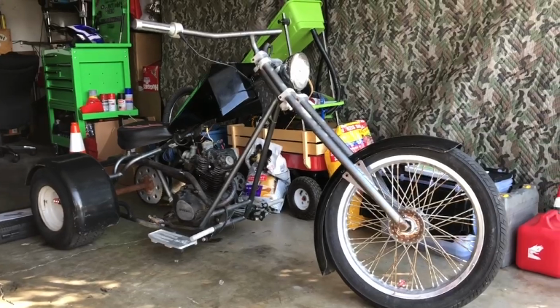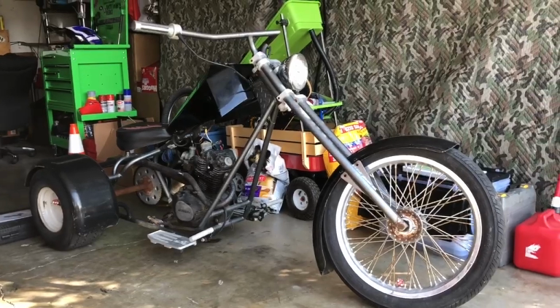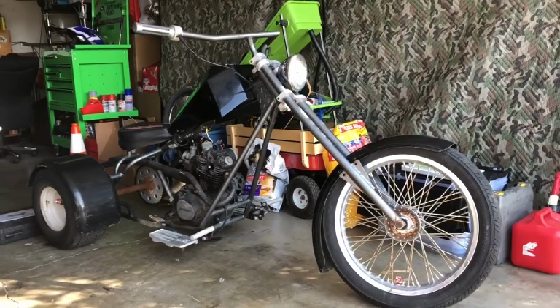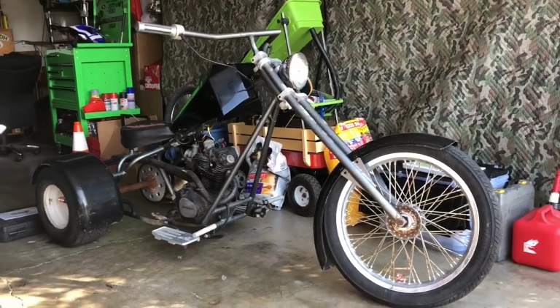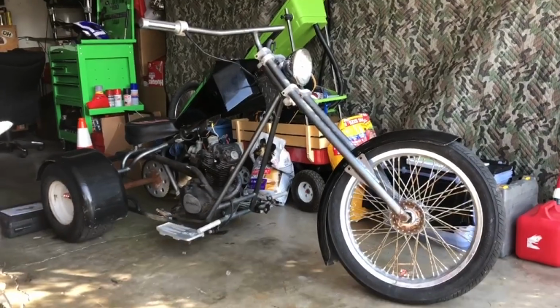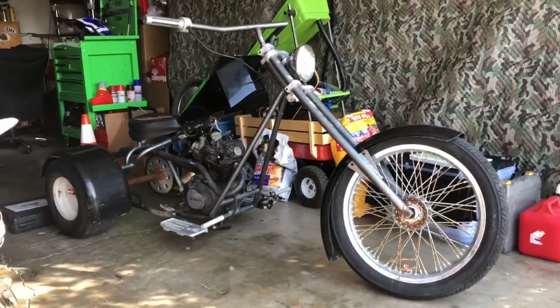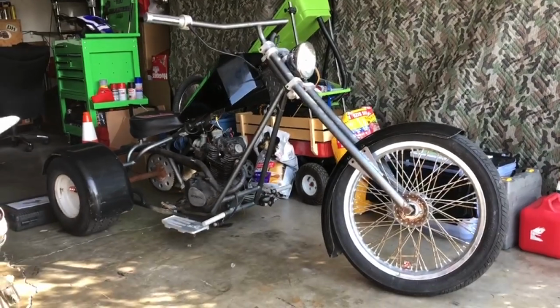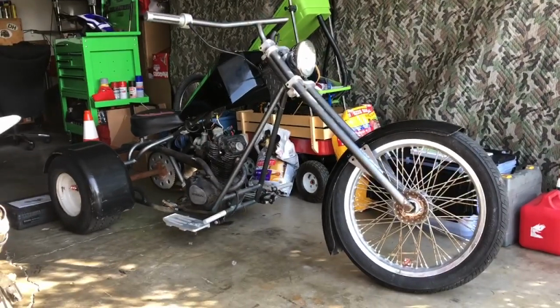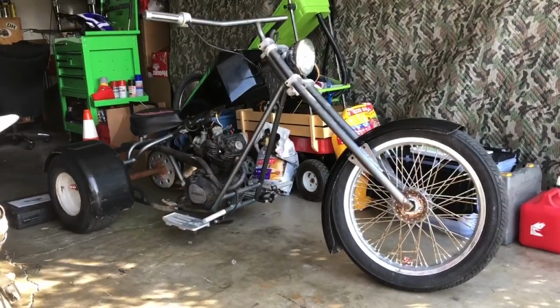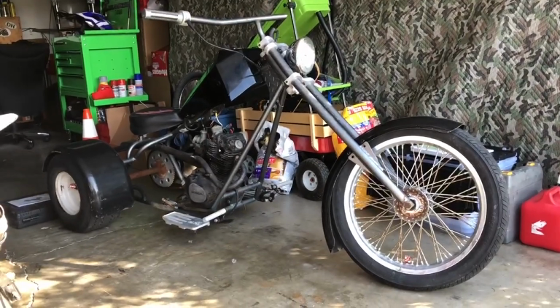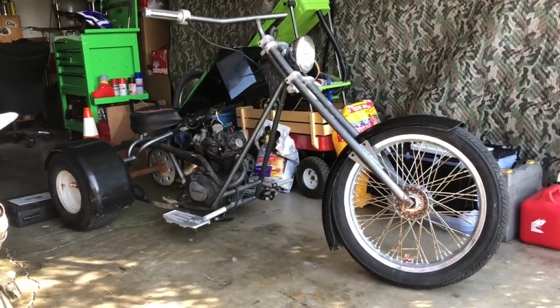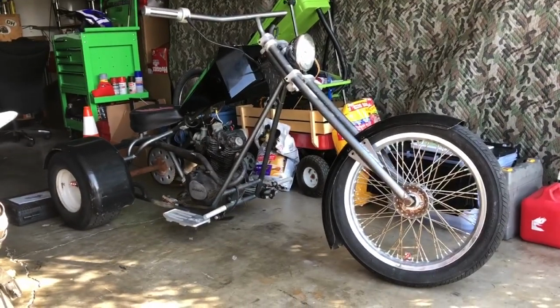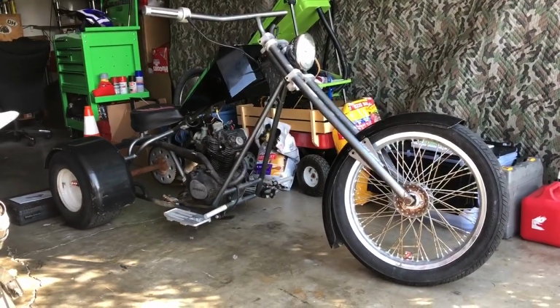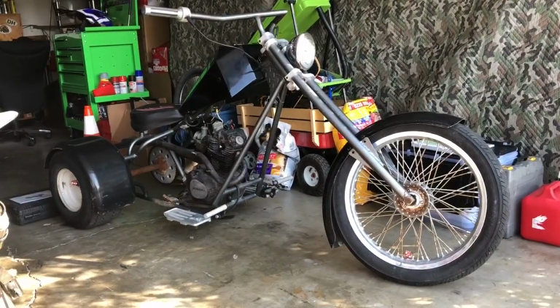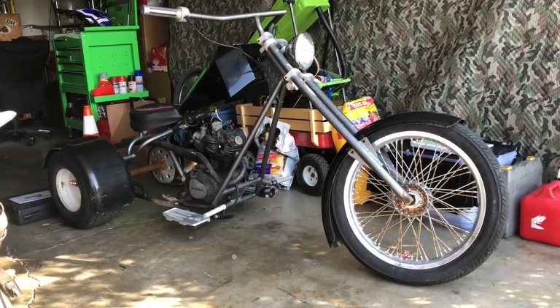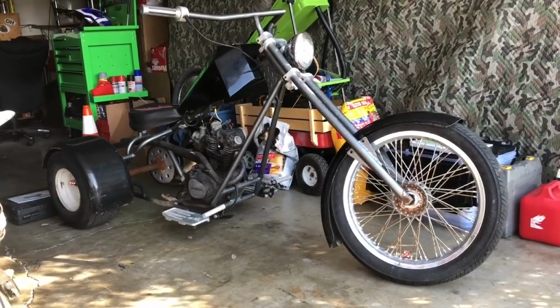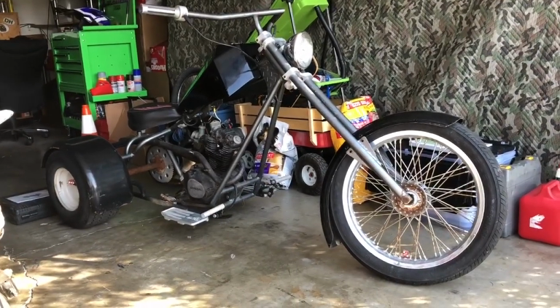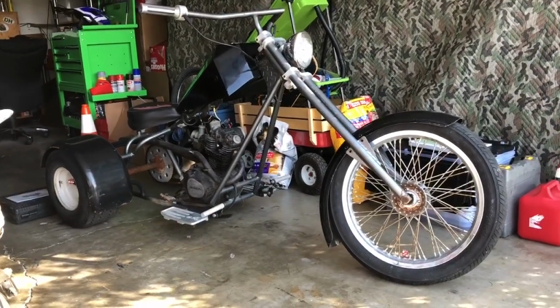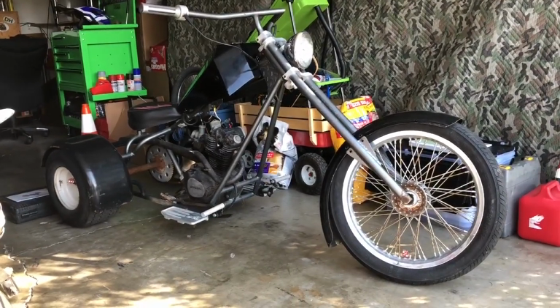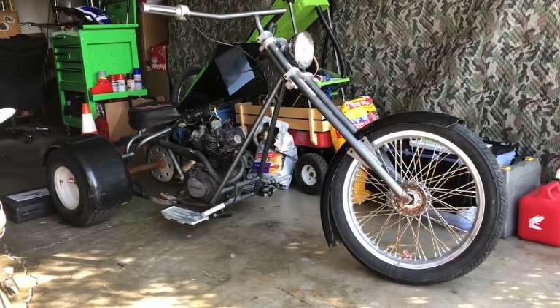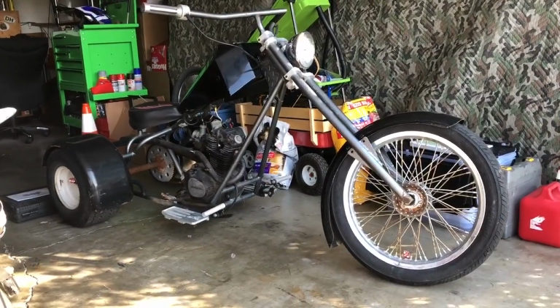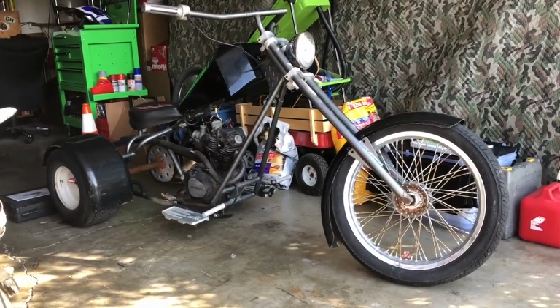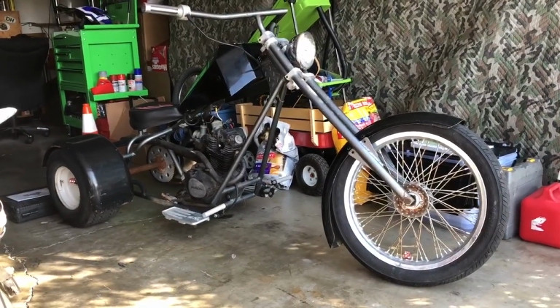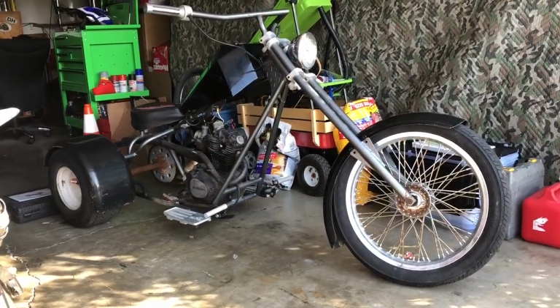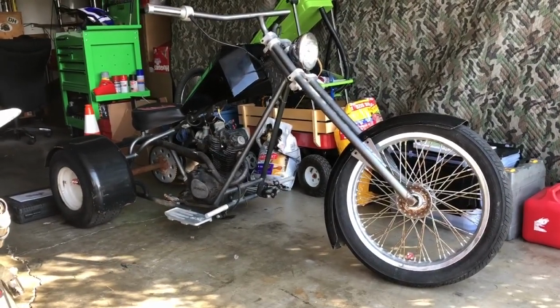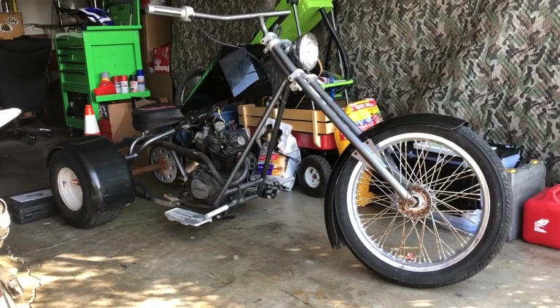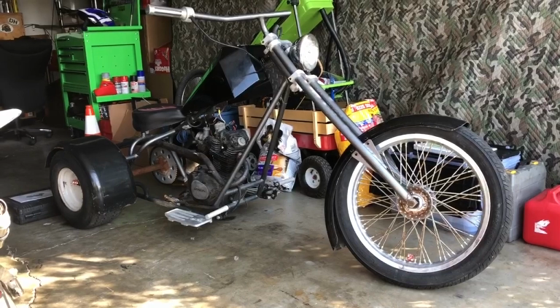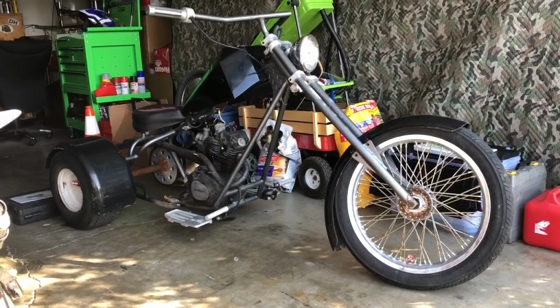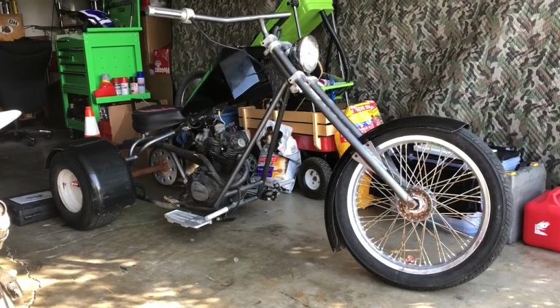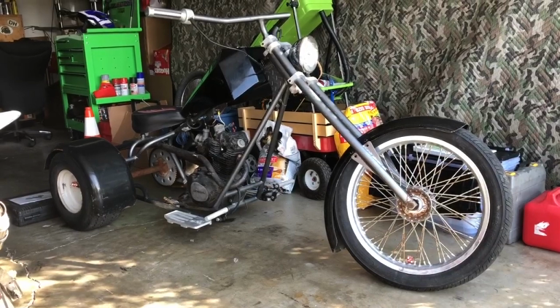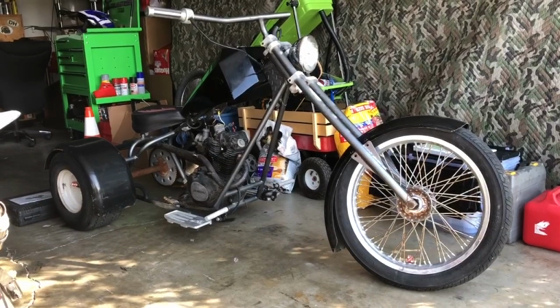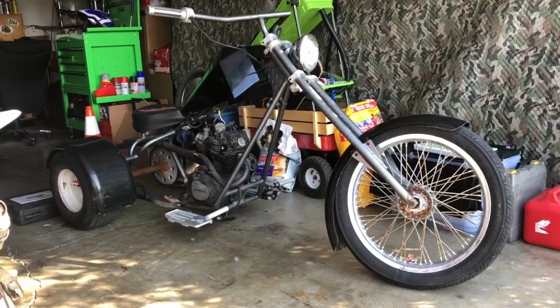This is going to be a fun build. It's going to get murdered out — flat black and chrome.